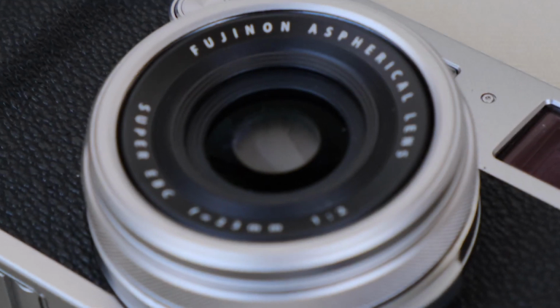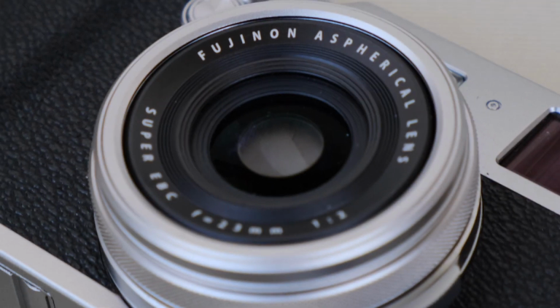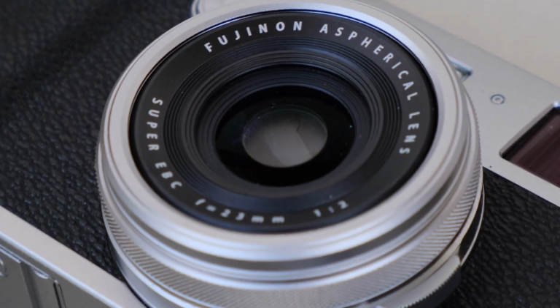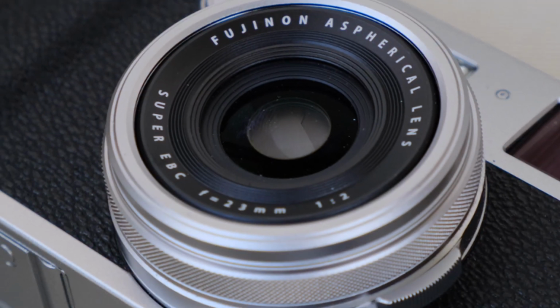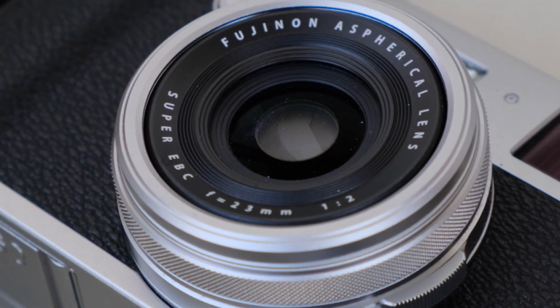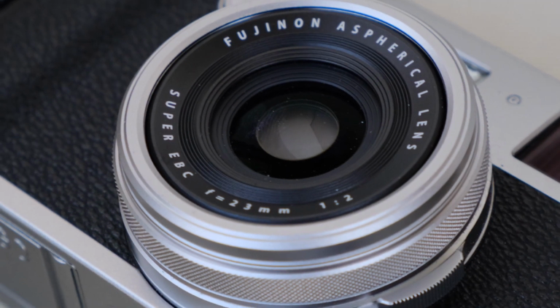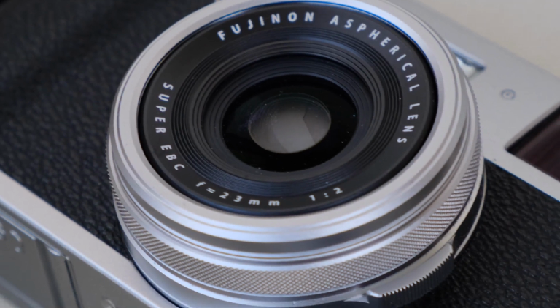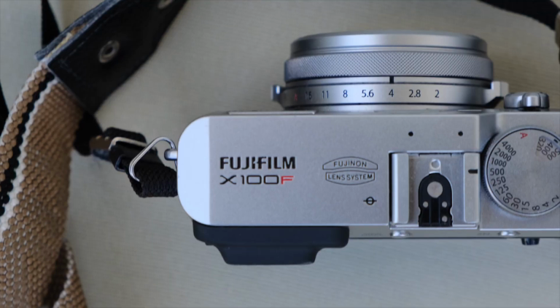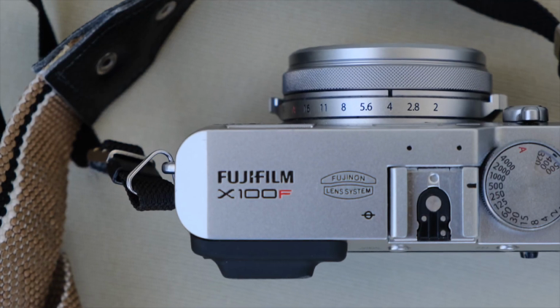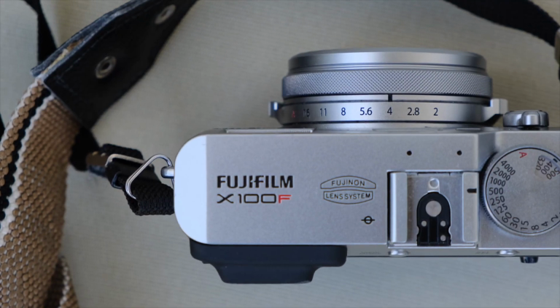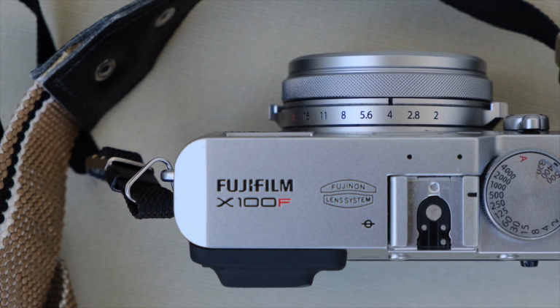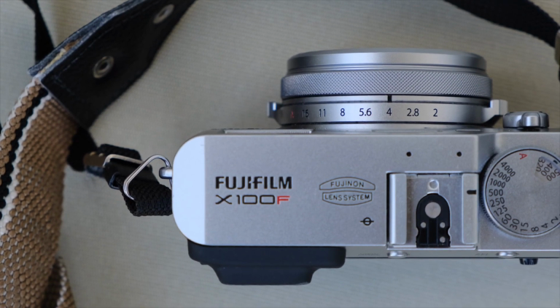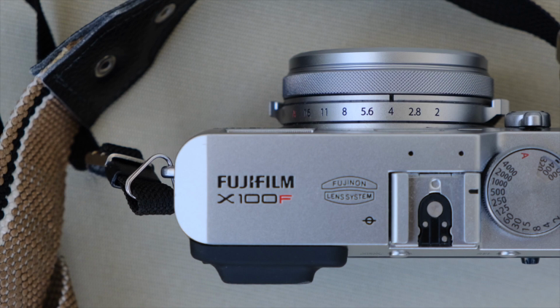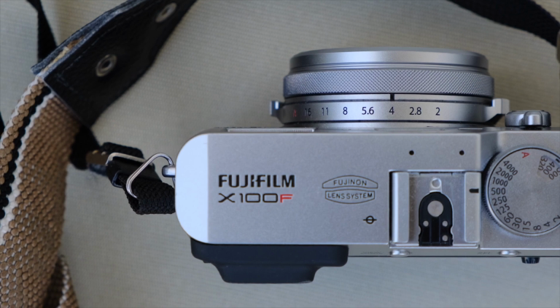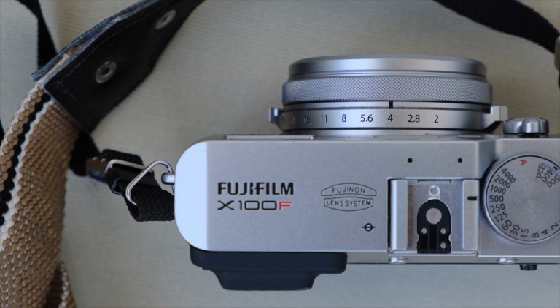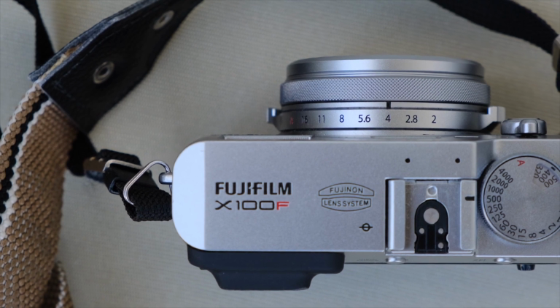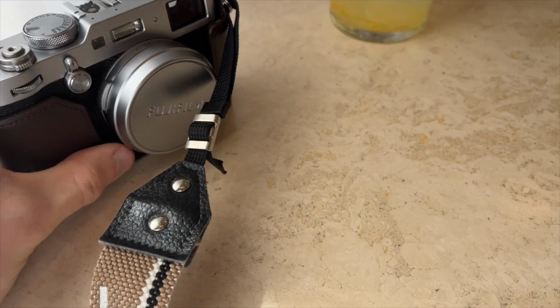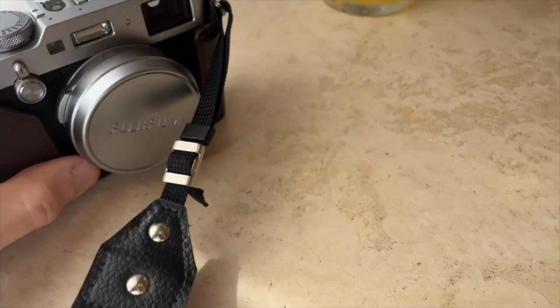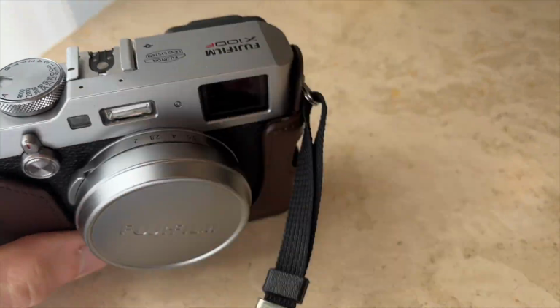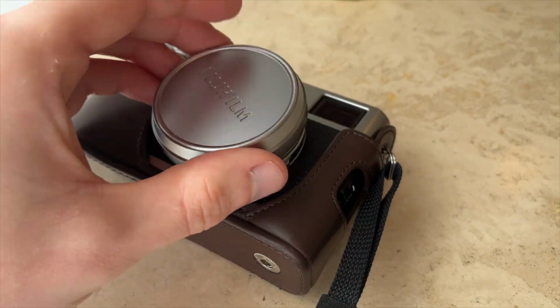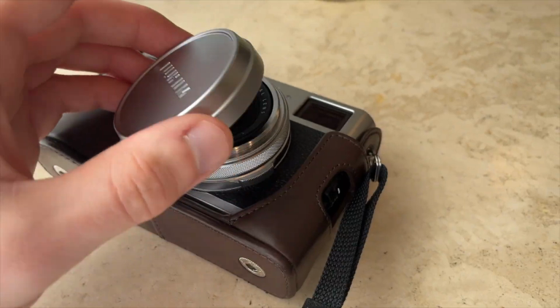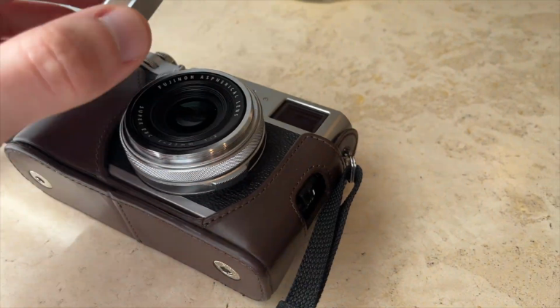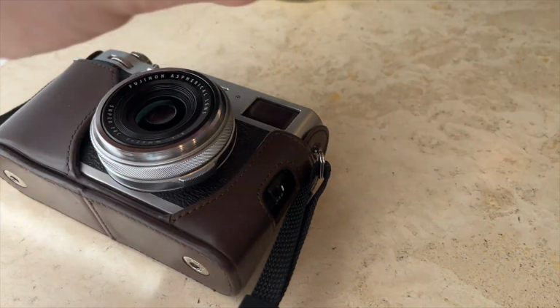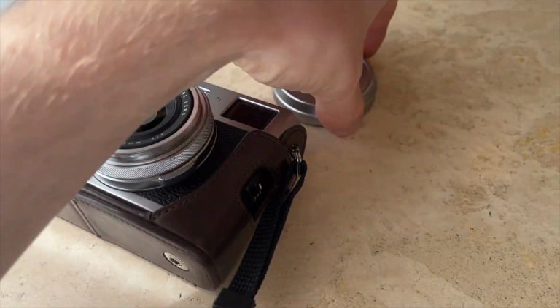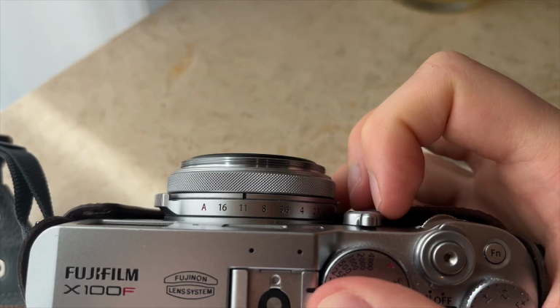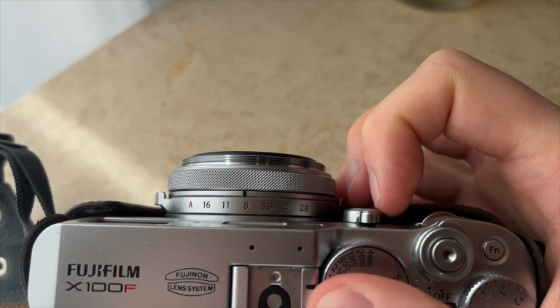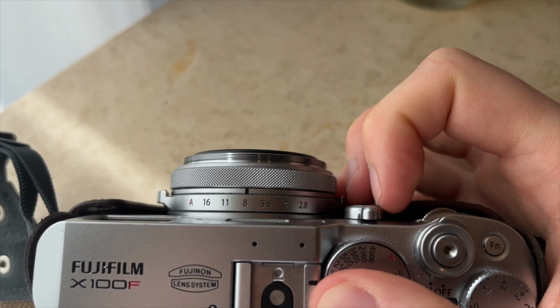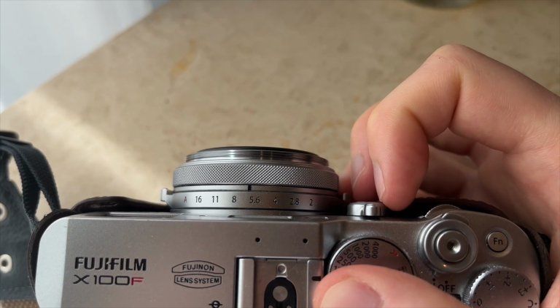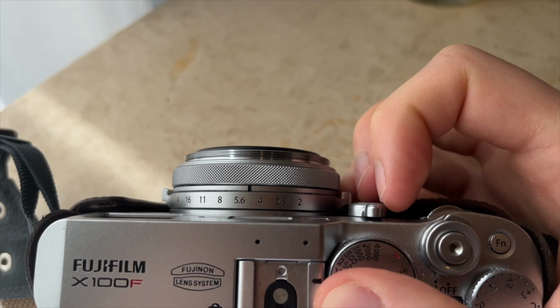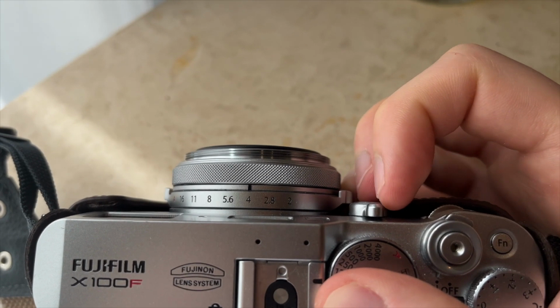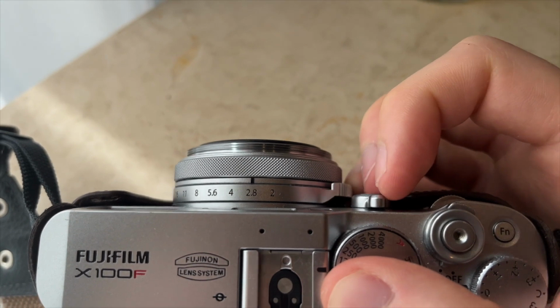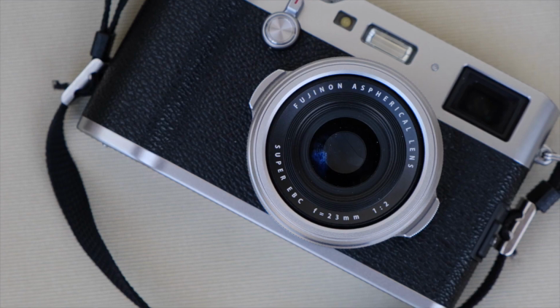Don't let me forget this fixed lens. Yes, that's right — fixed — which means it doesn't zoom and there's no changing it either.